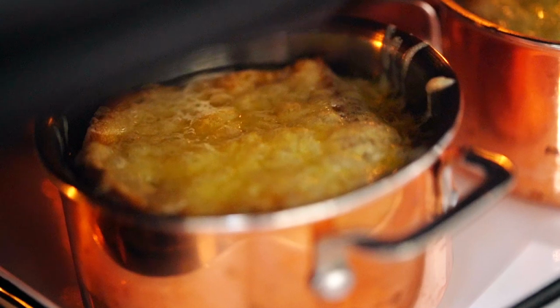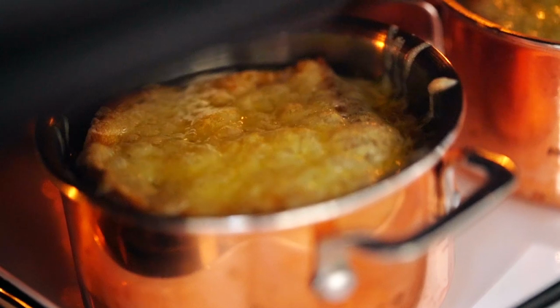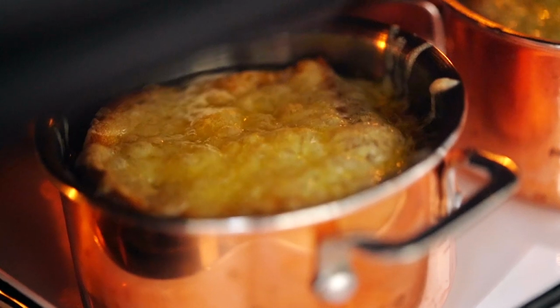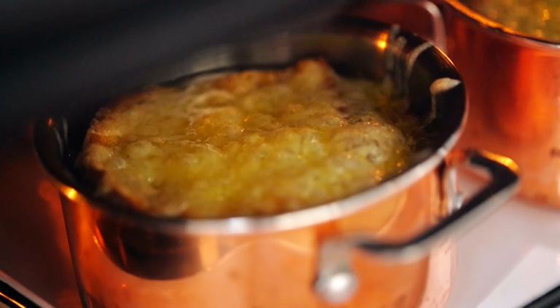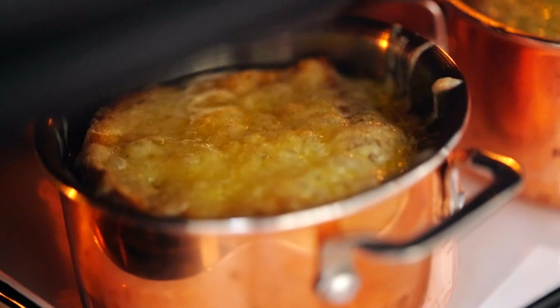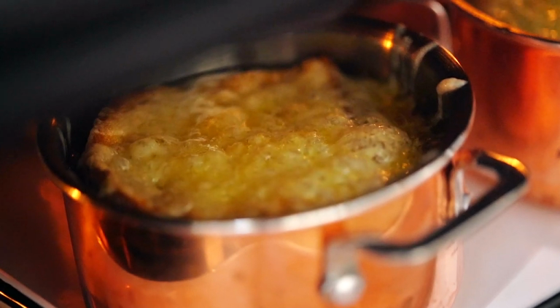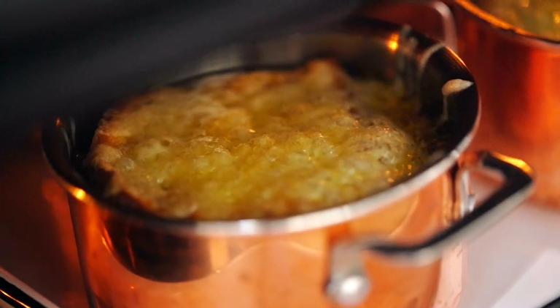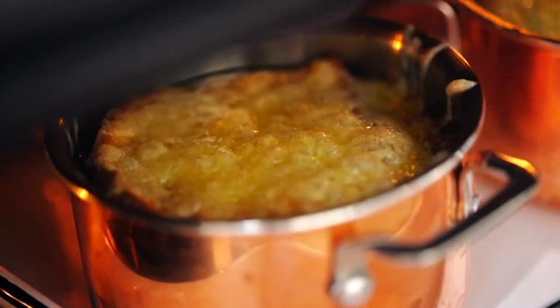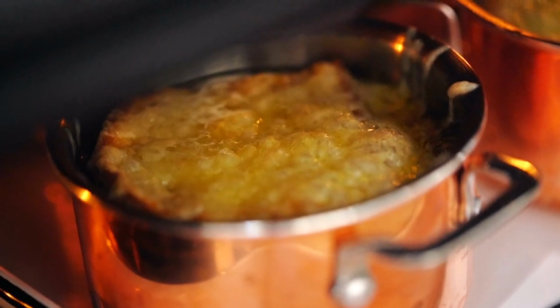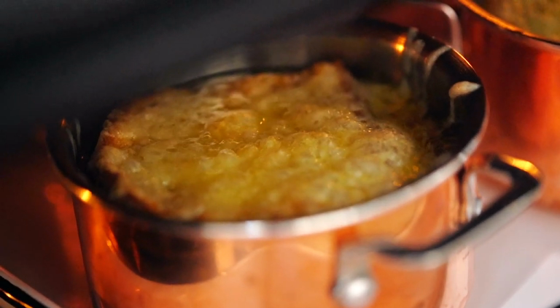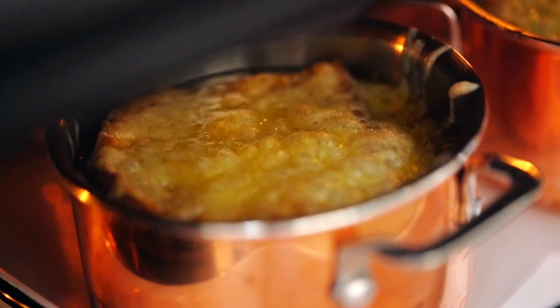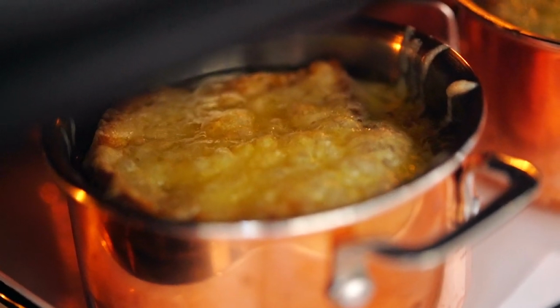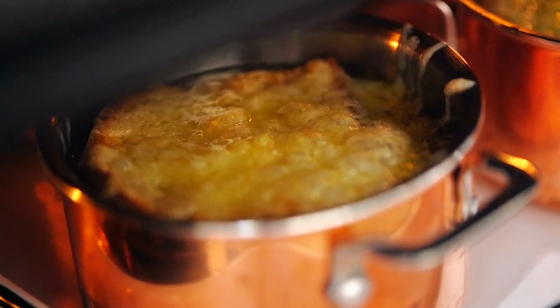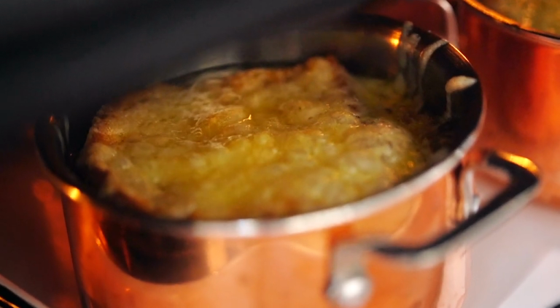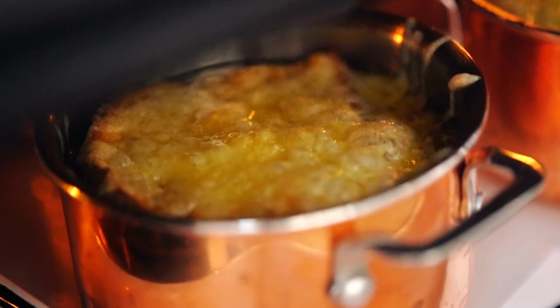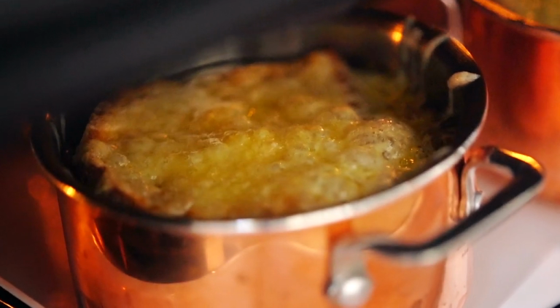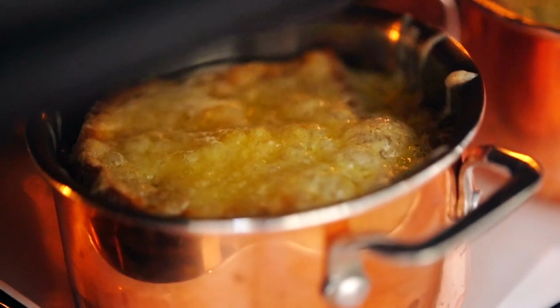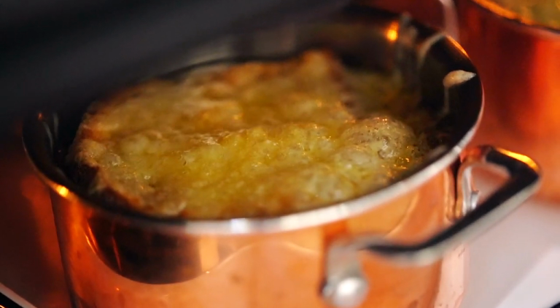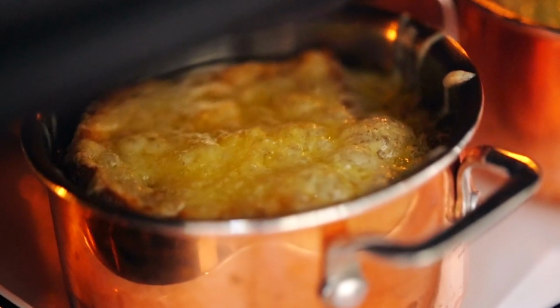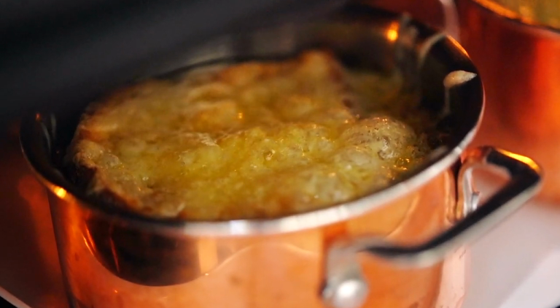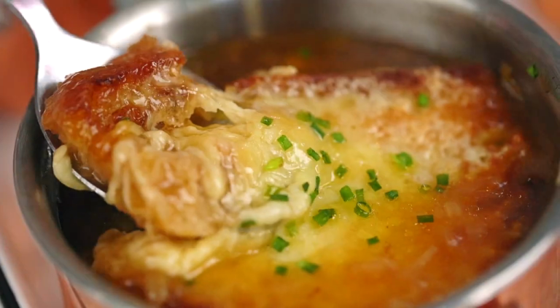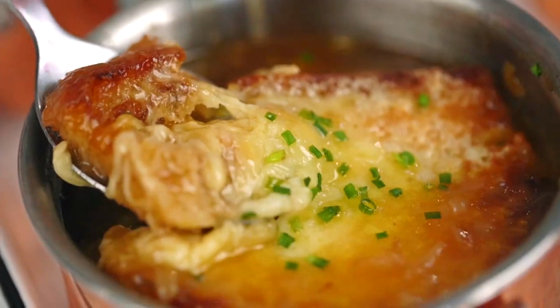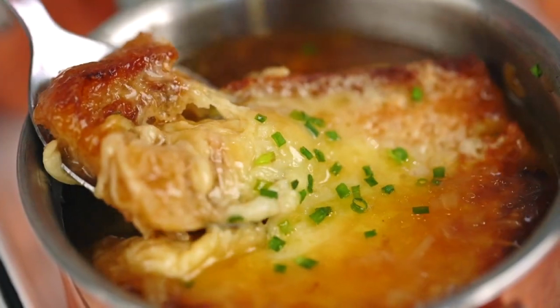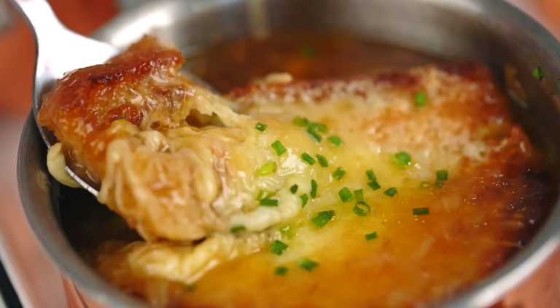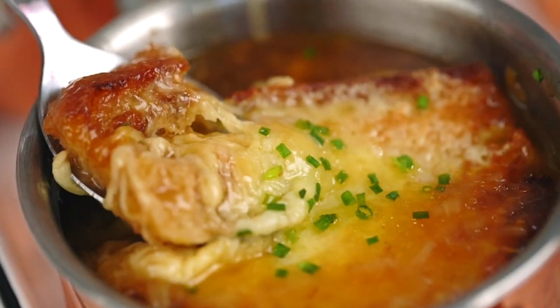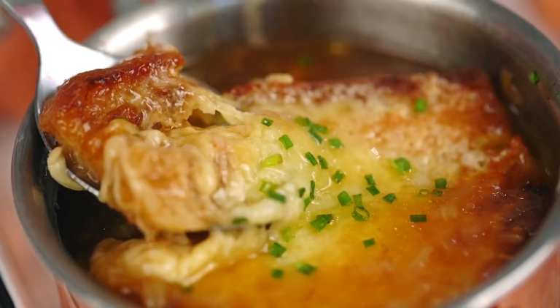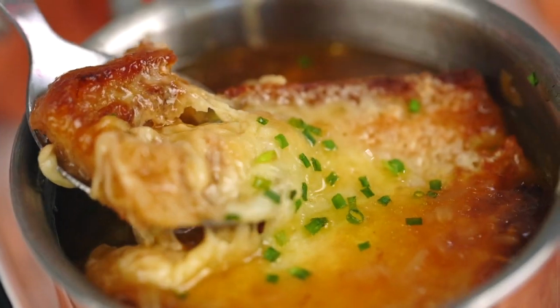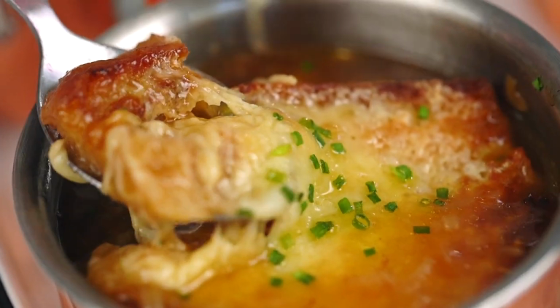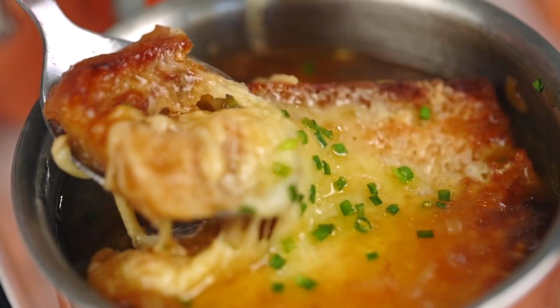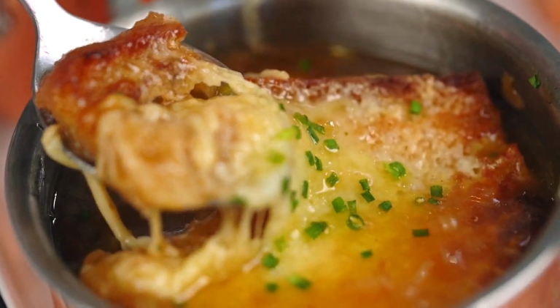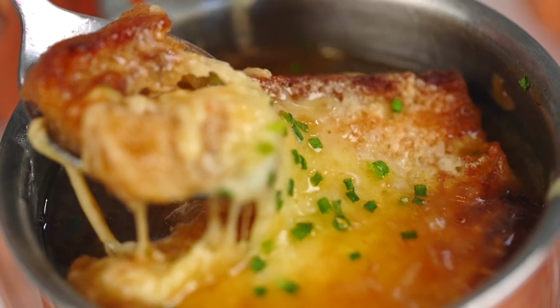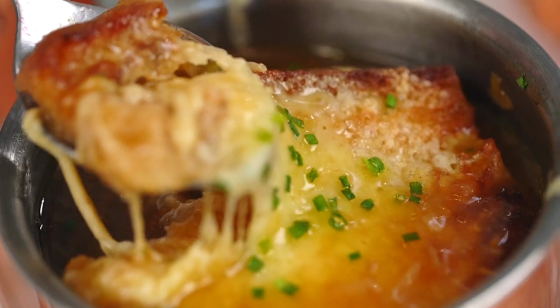Hold up, cheese porn. Look at that pool. My goodness, so good.